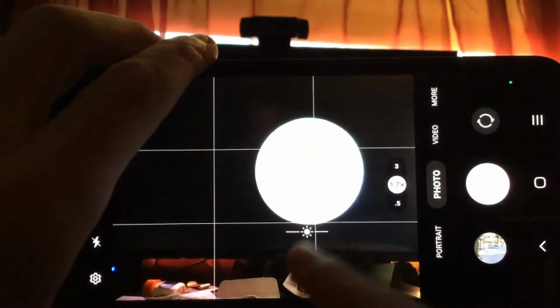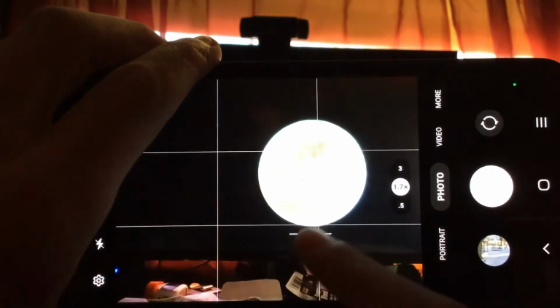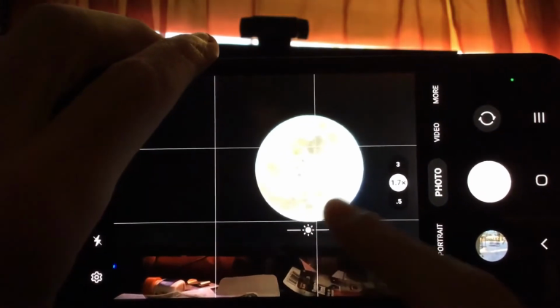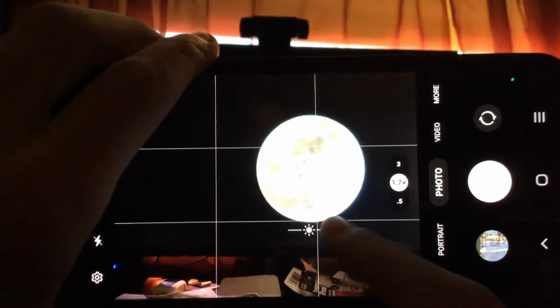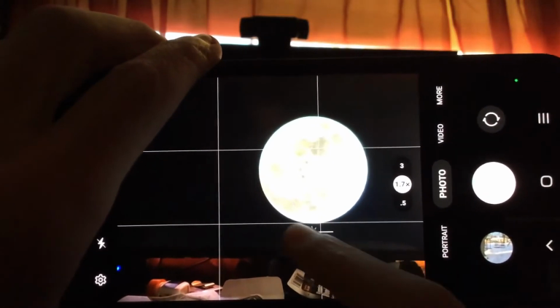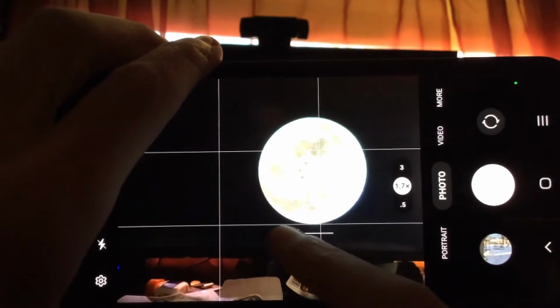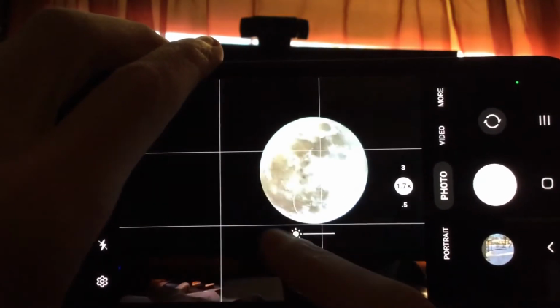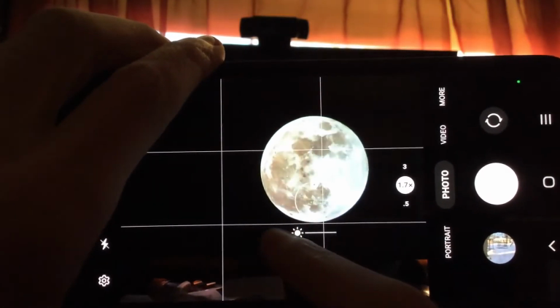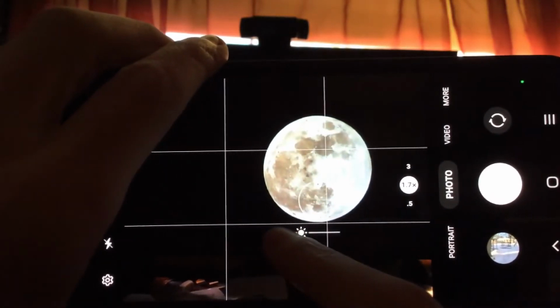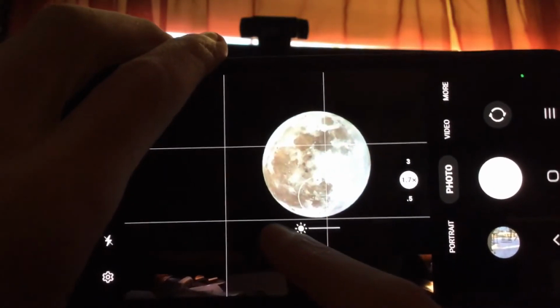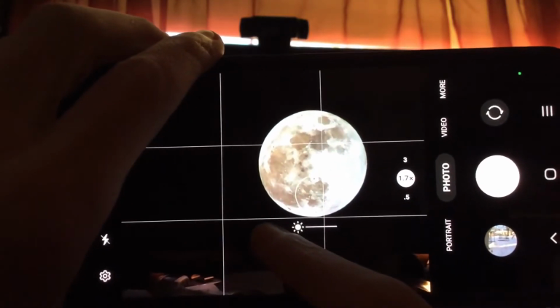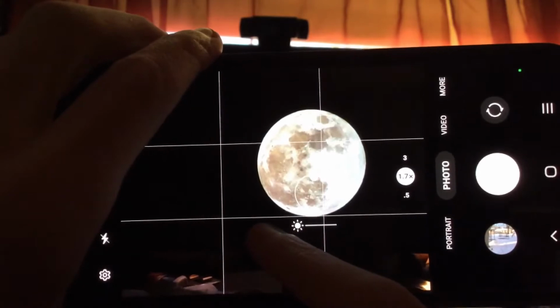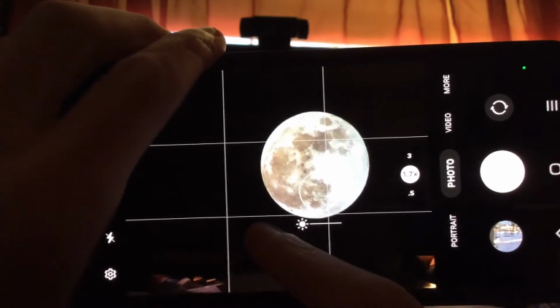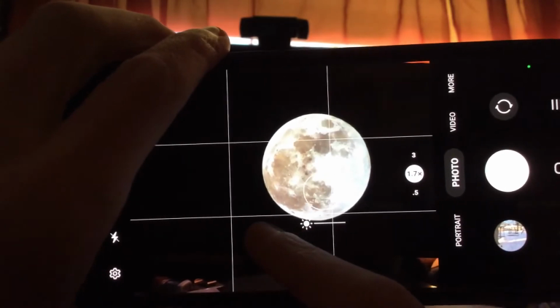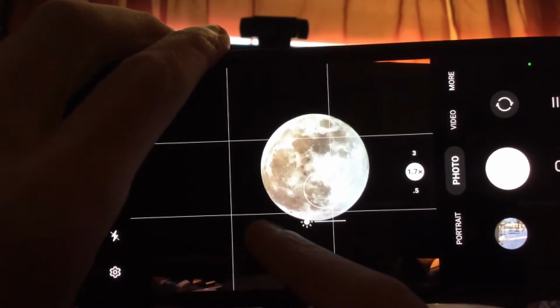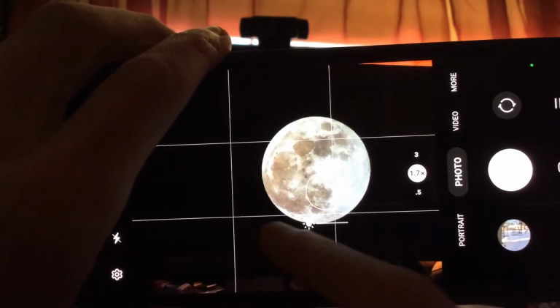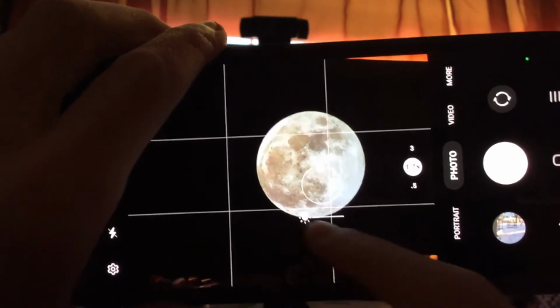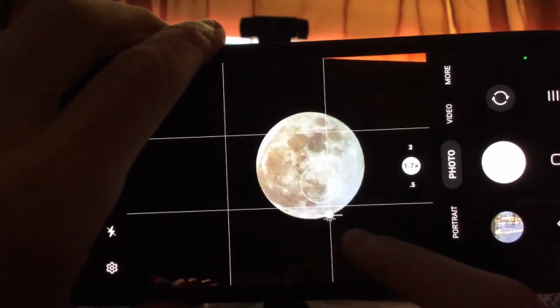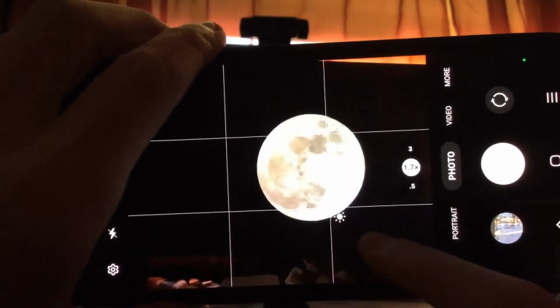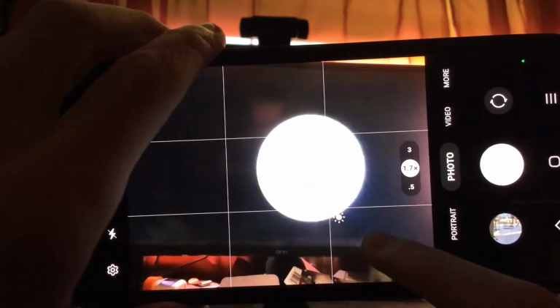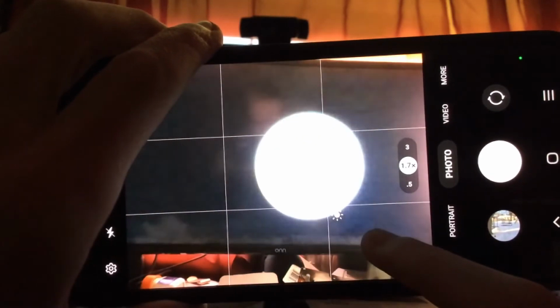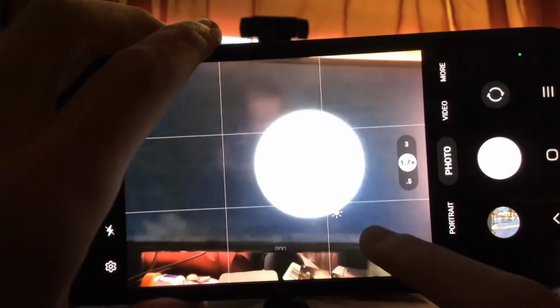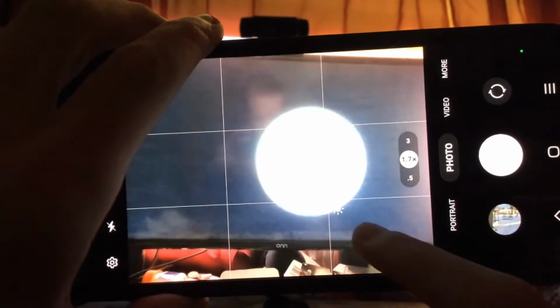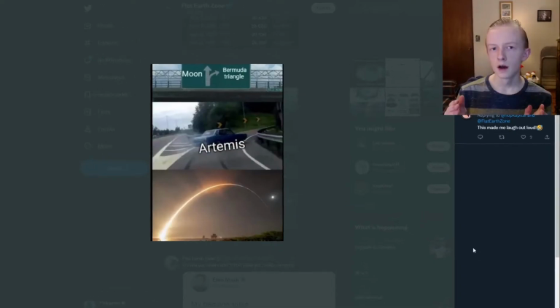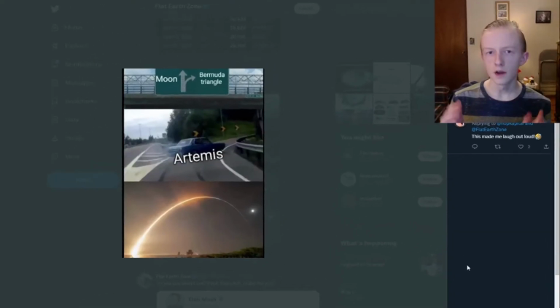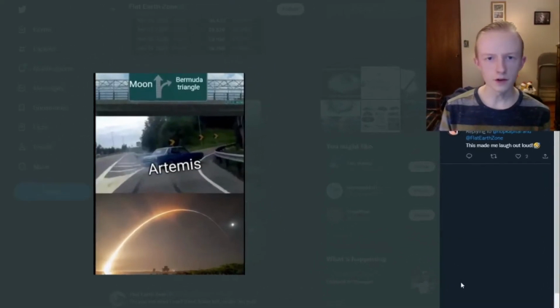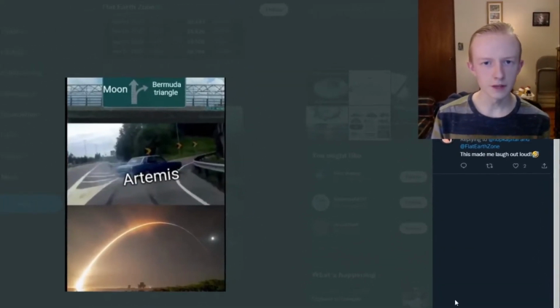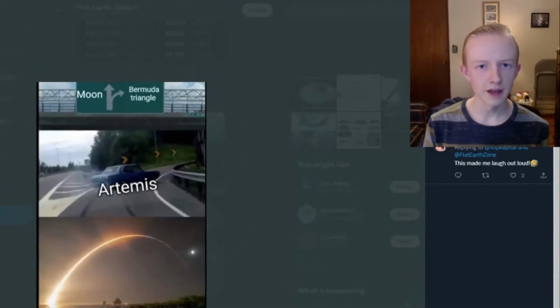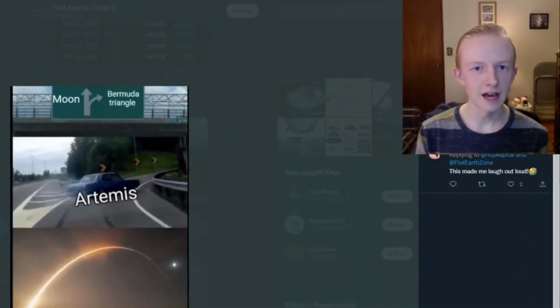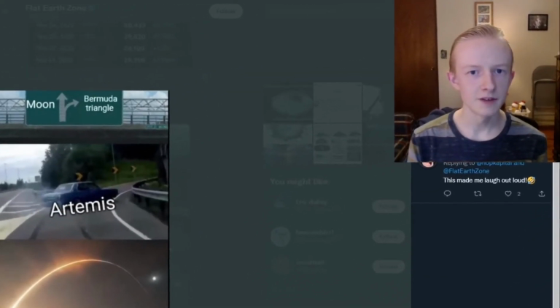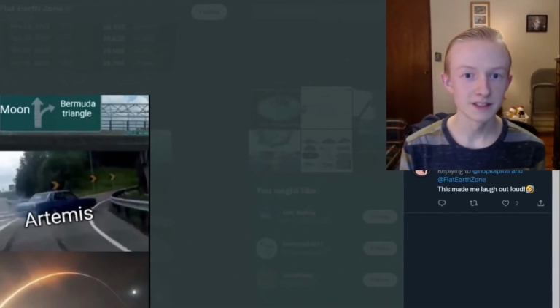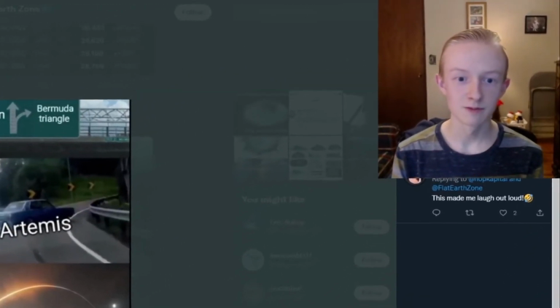If you increase the brightness, the image becomes unrecognizable and the background becomes brighter. That's why the background is 100% black — because the brightness is lowered to see detail due to the high exposure of light.